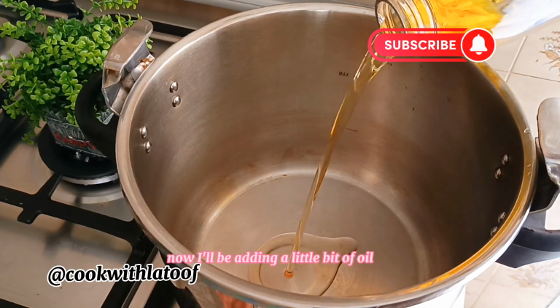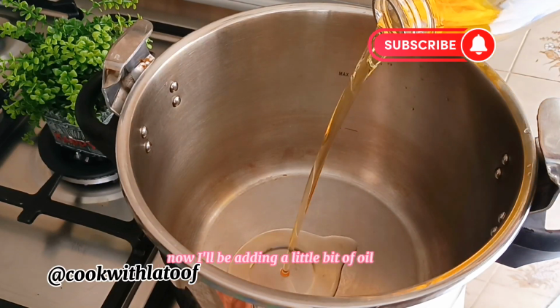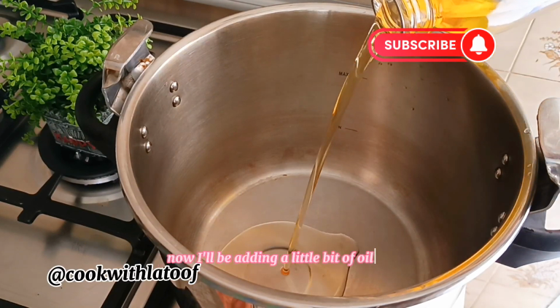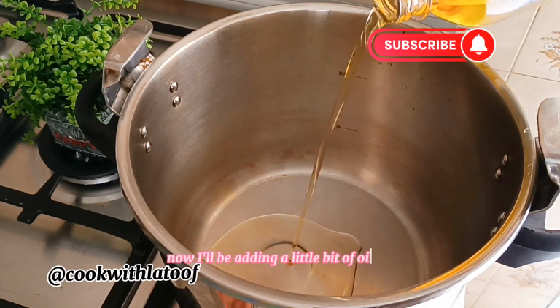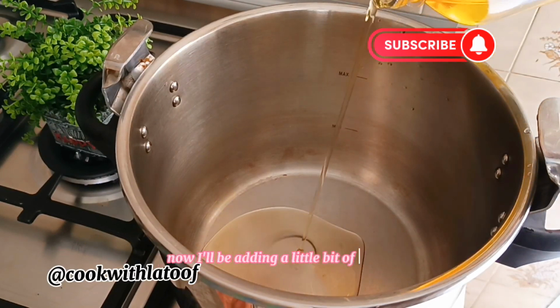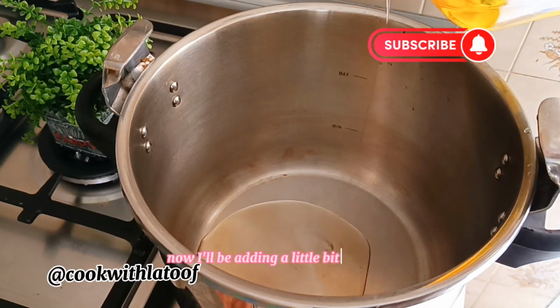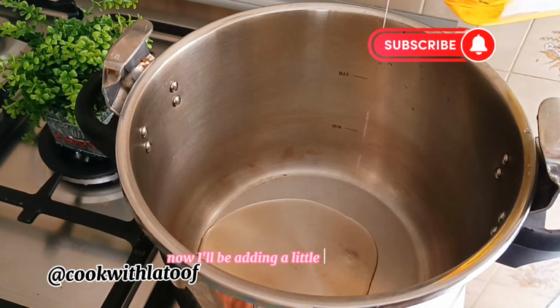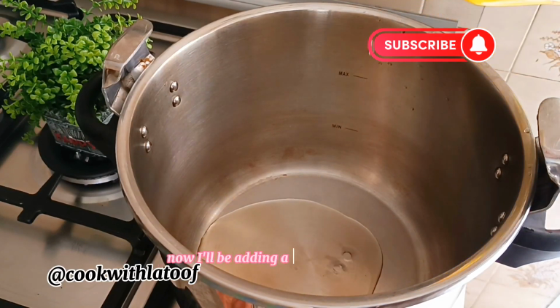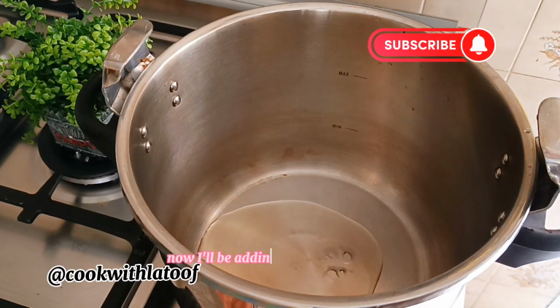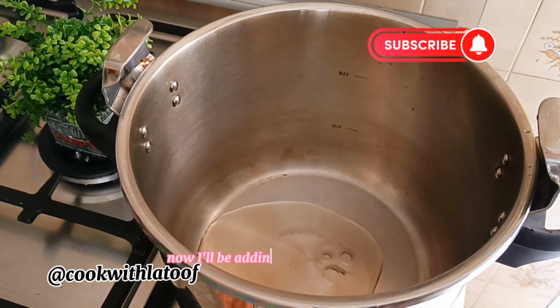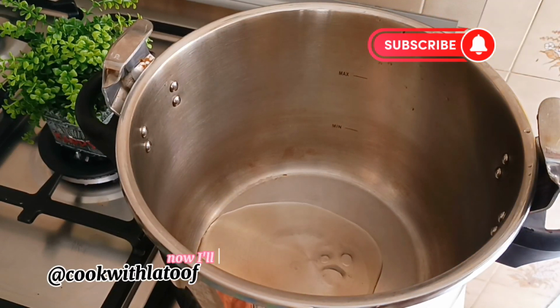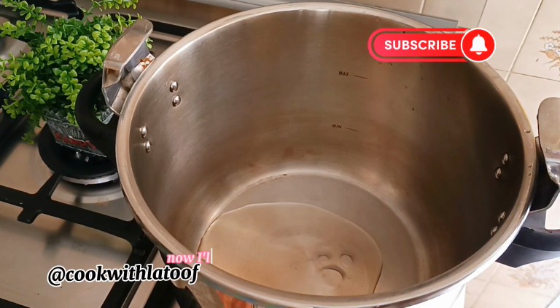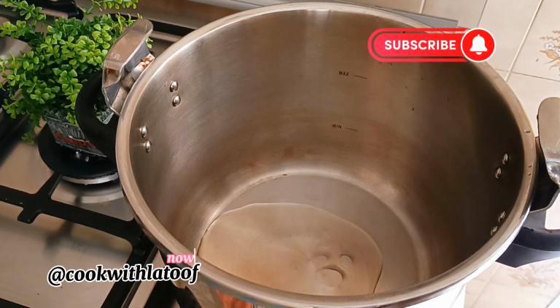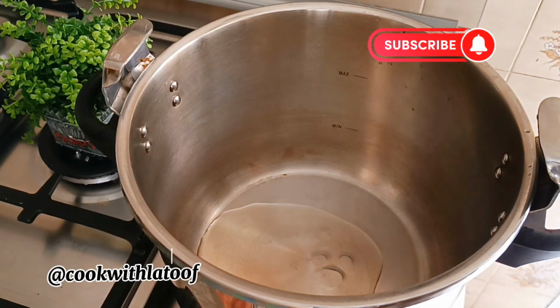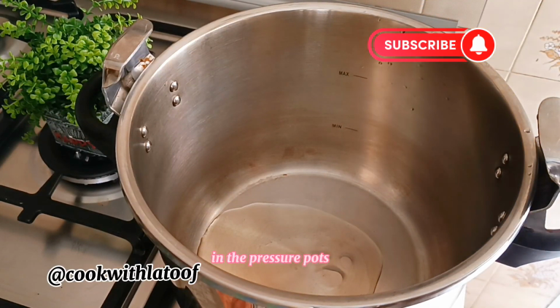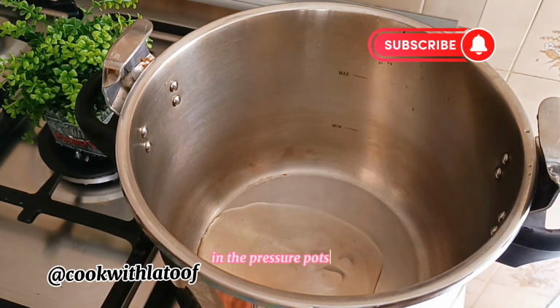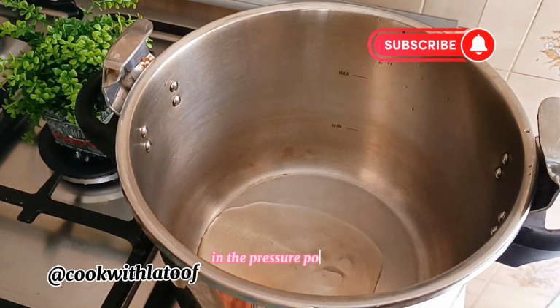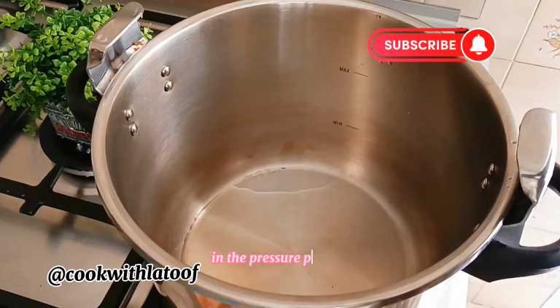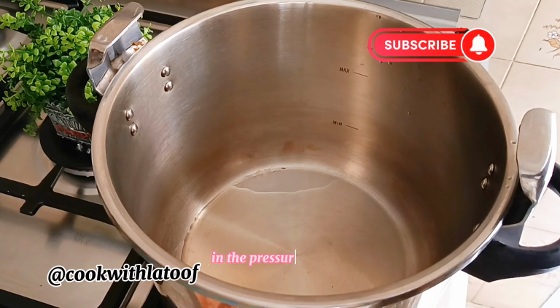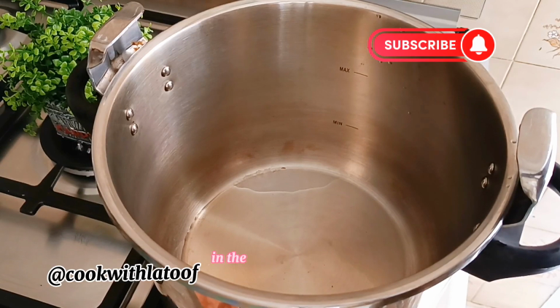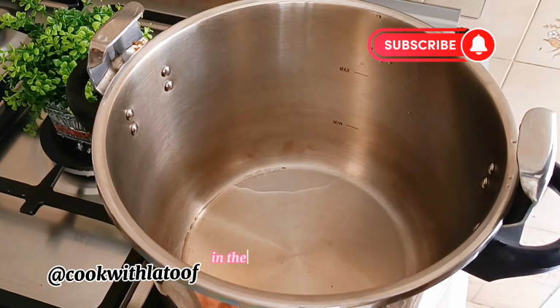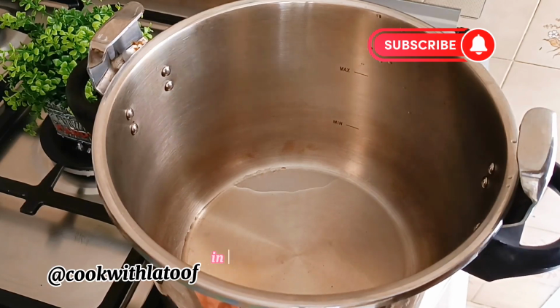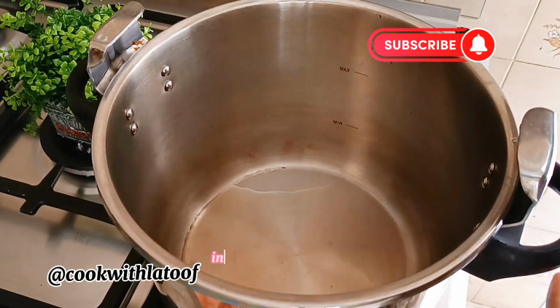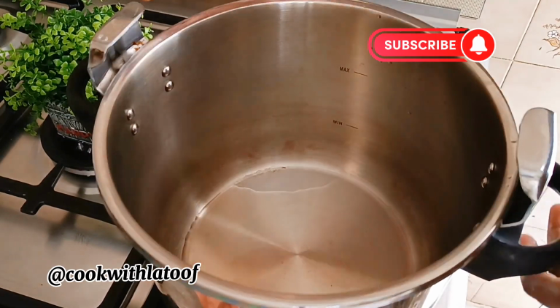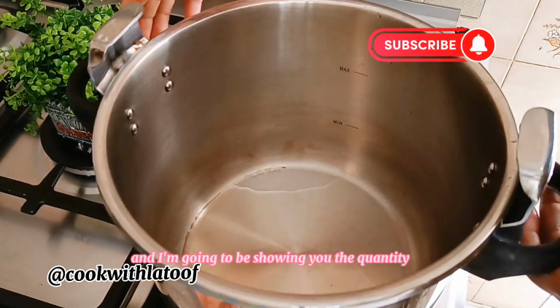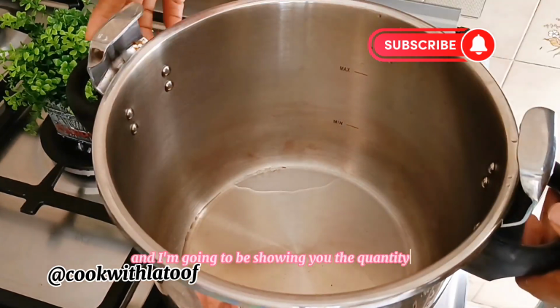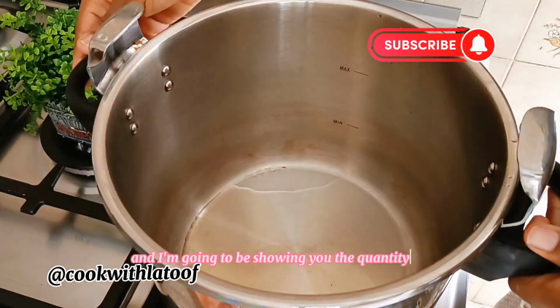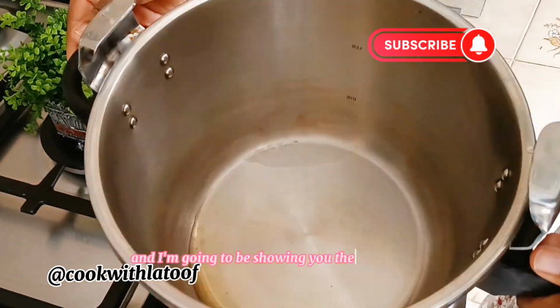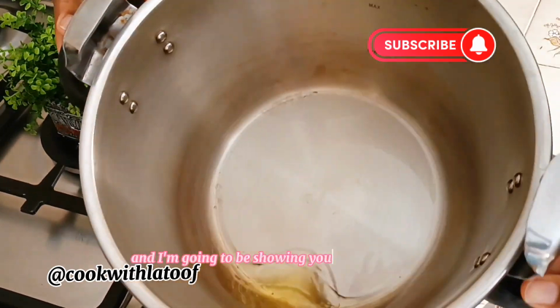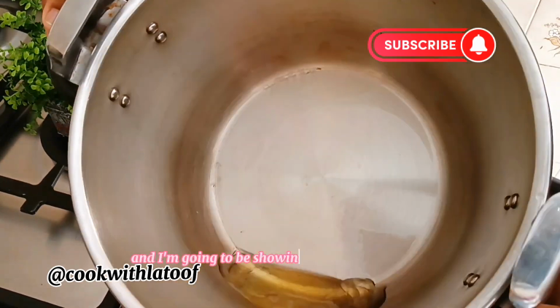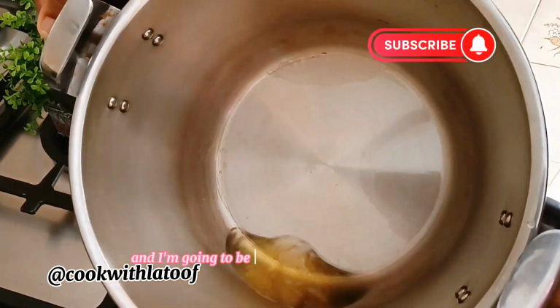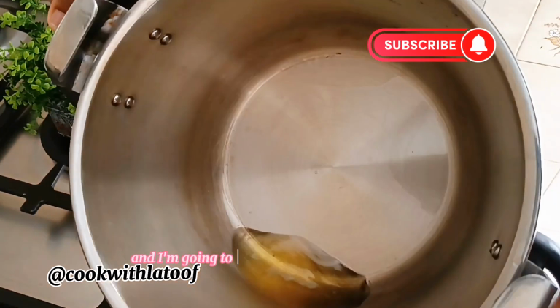I will be preparing this gas meat with a pressure cooker. I will be adding a little bit of oil in the pressure pot and I'm going to be showing you the quantity.